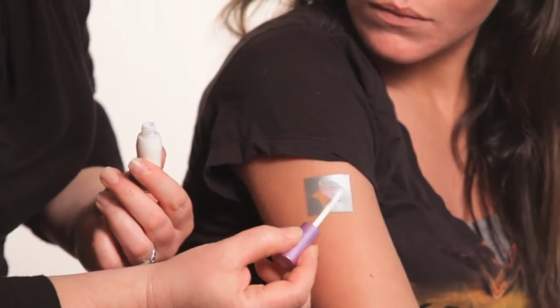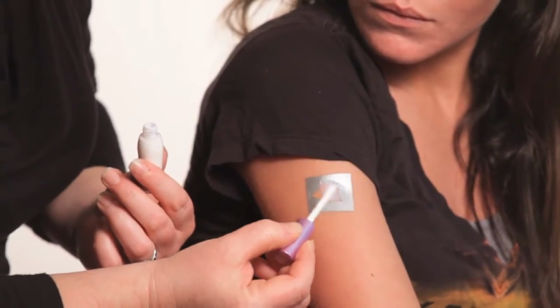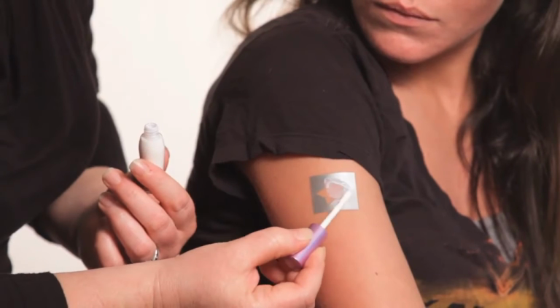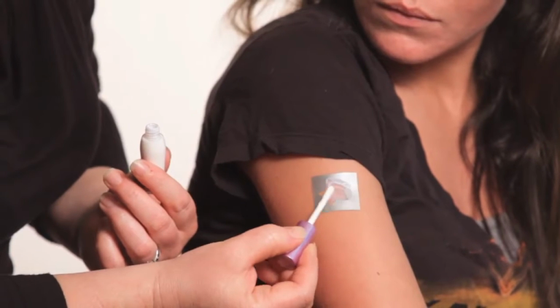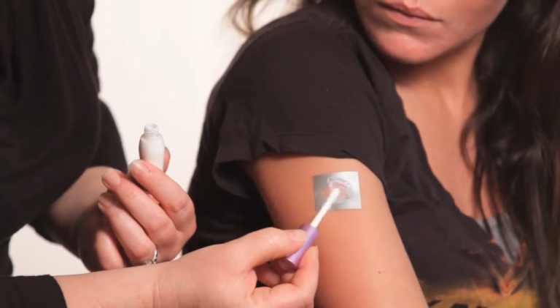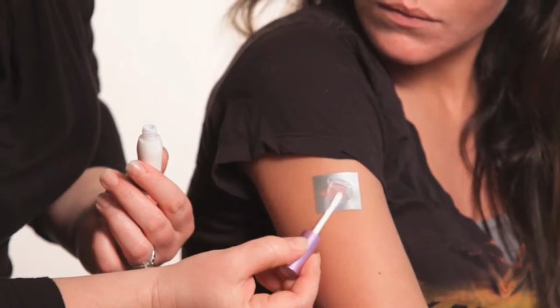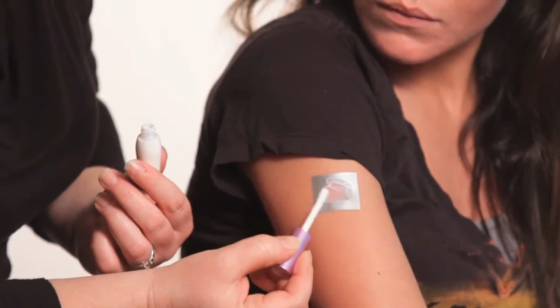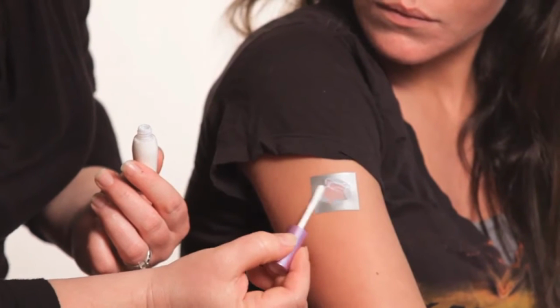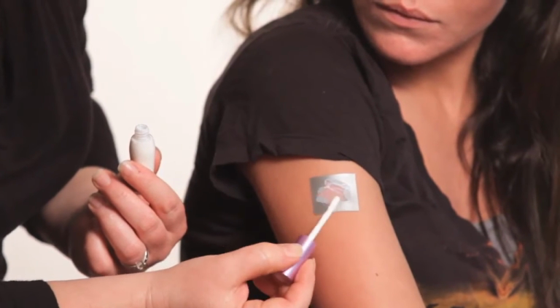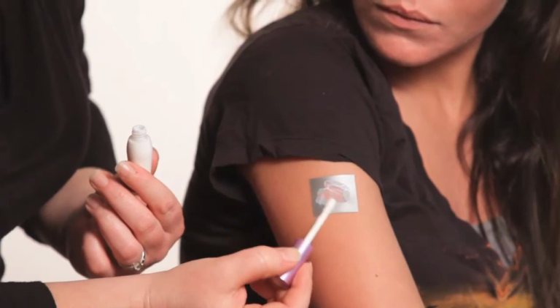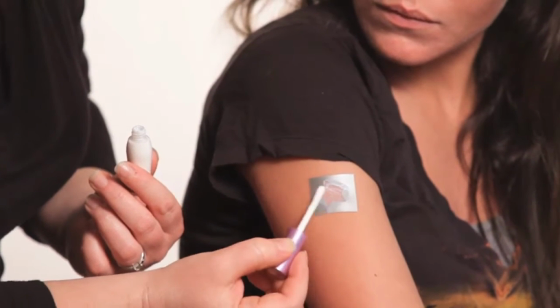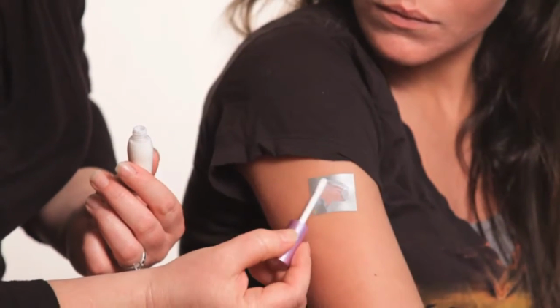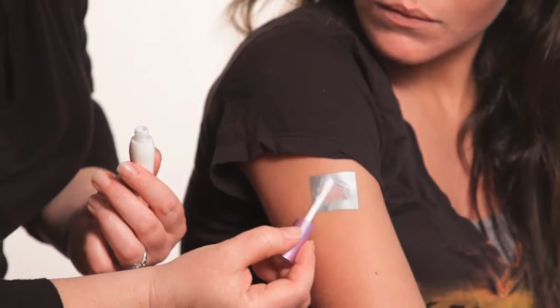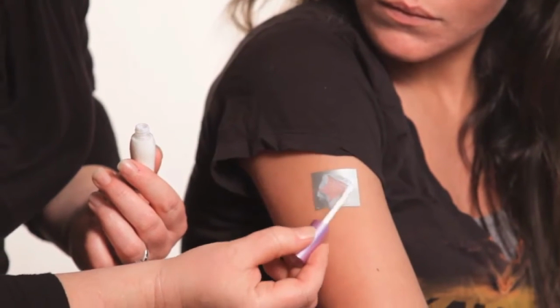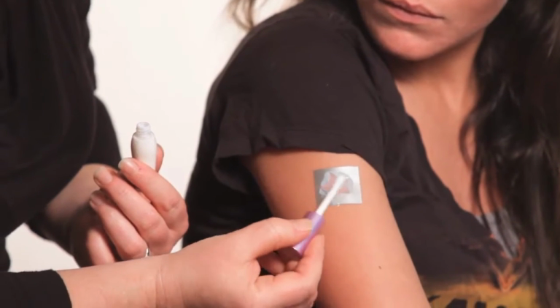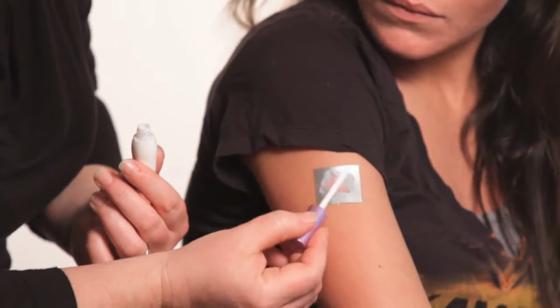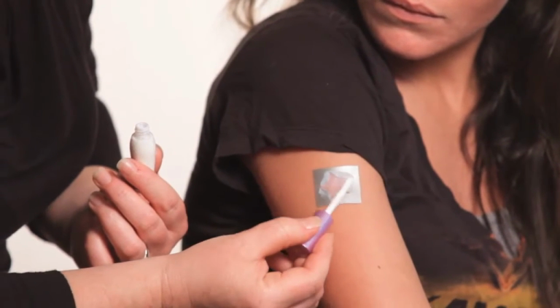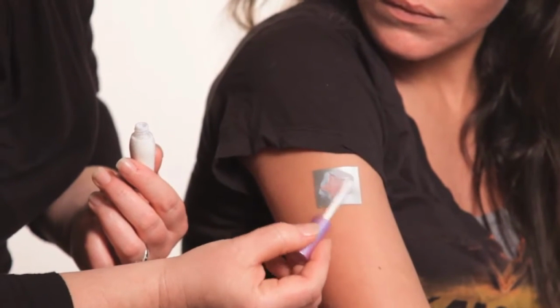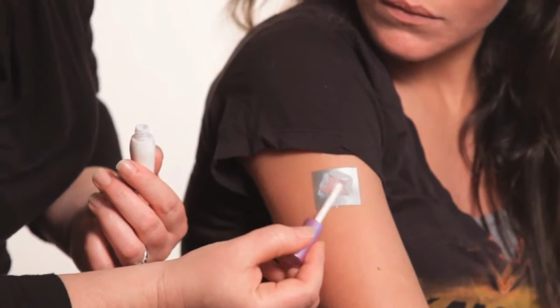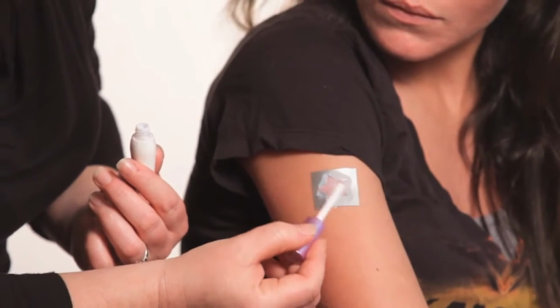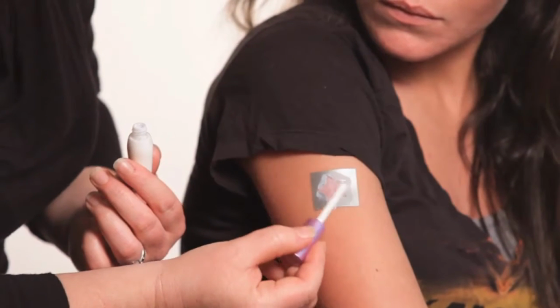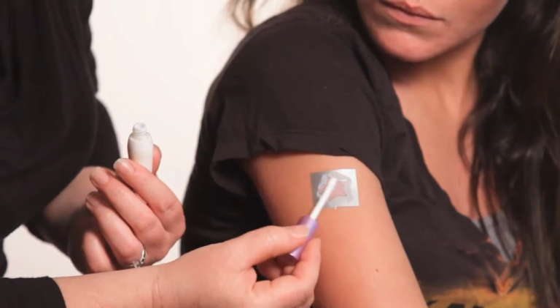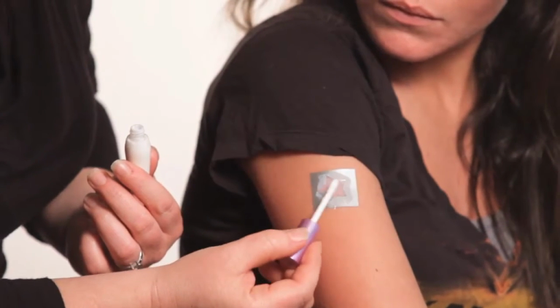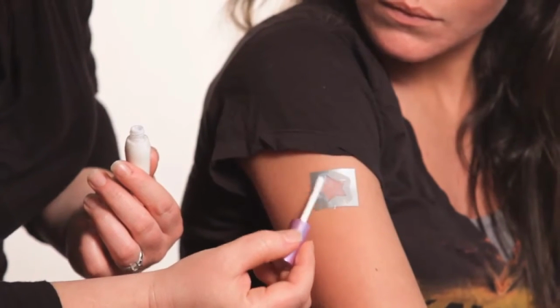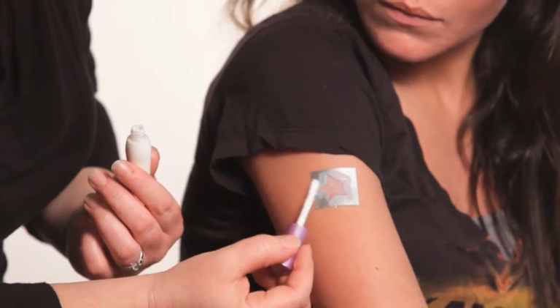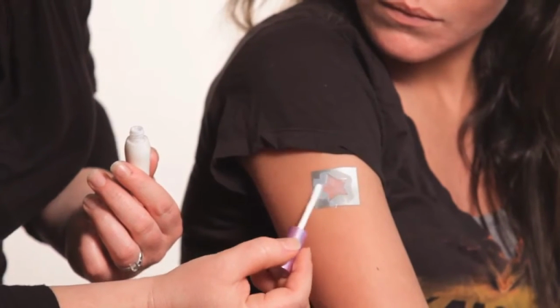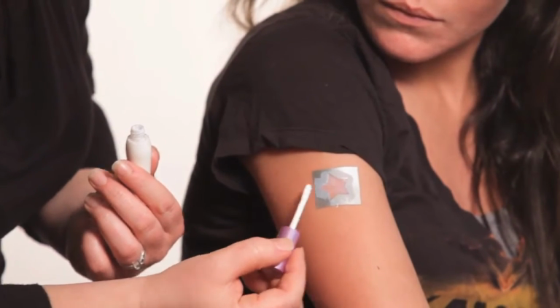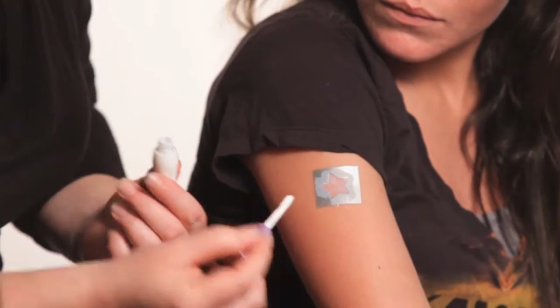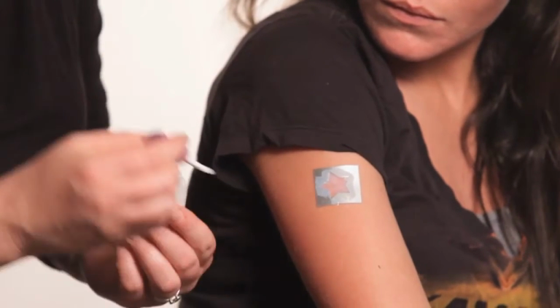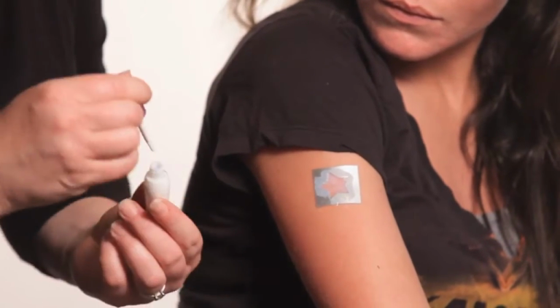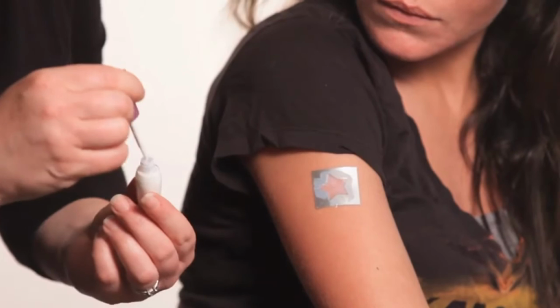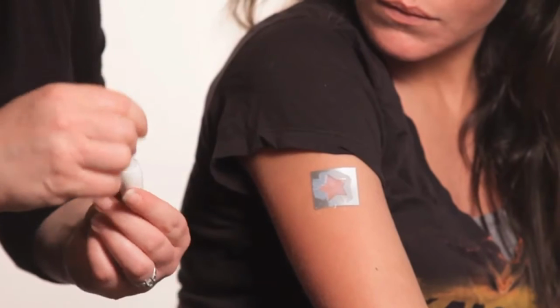Now, our adhesive is FDA approved. If this gets in your eyes or in a cut or anything, it's okay — just wash it off.